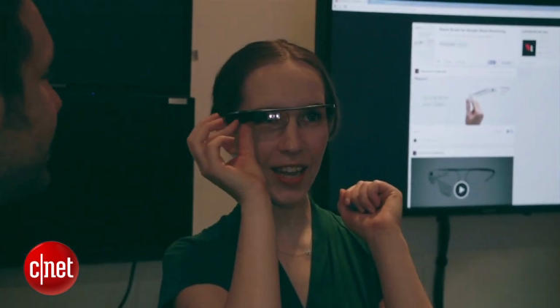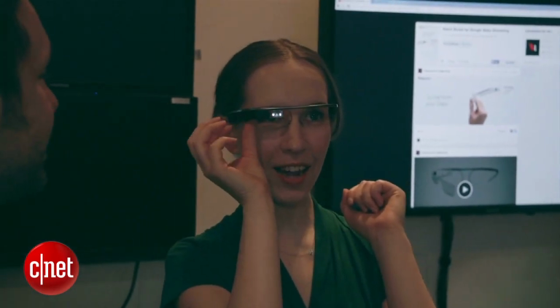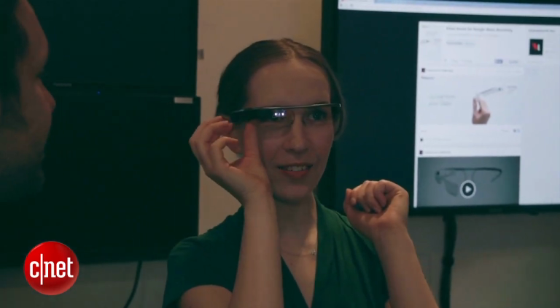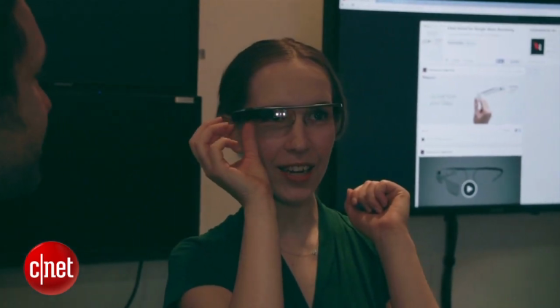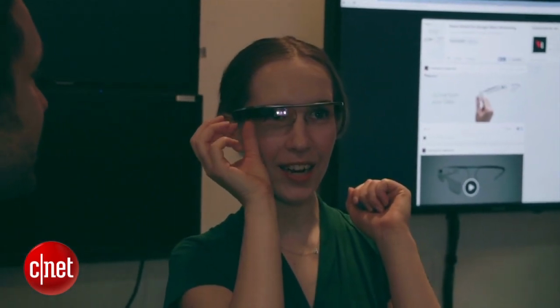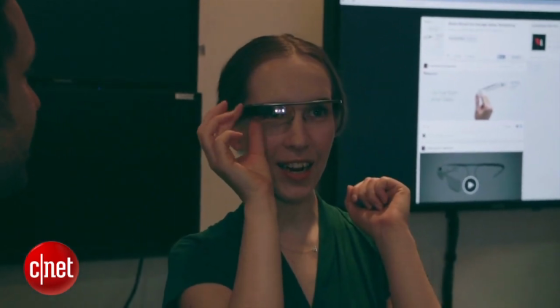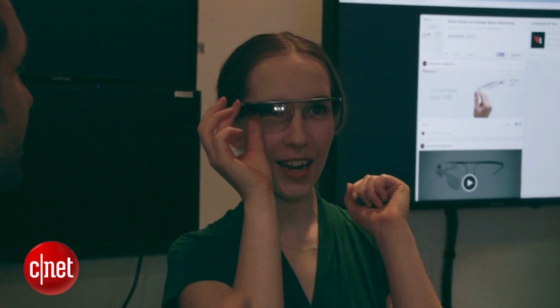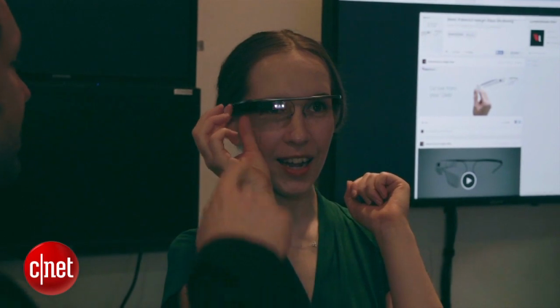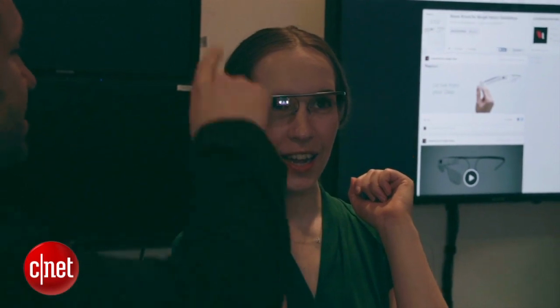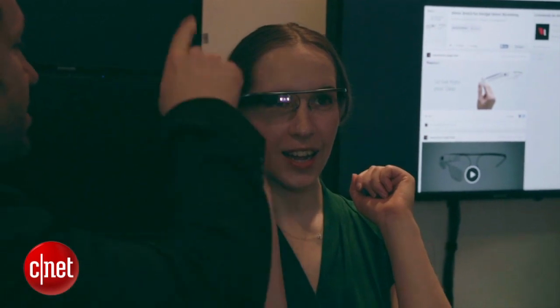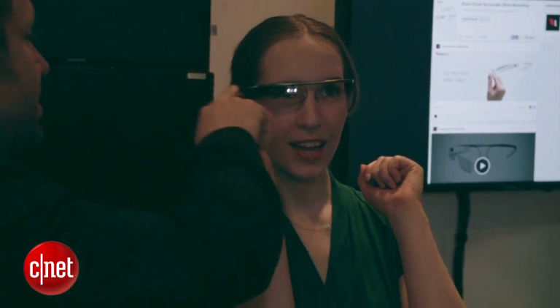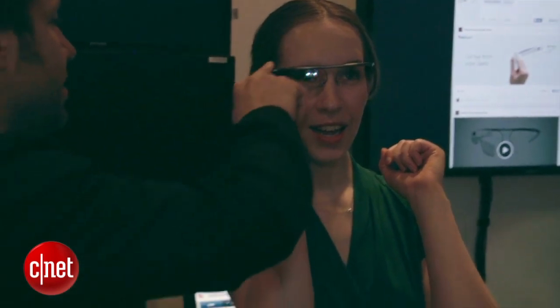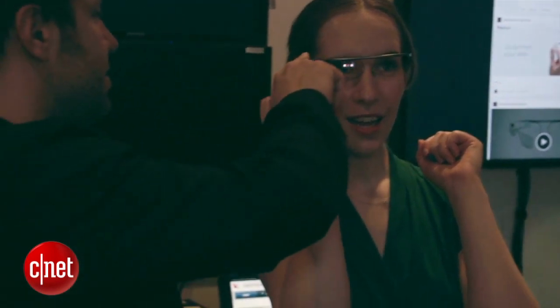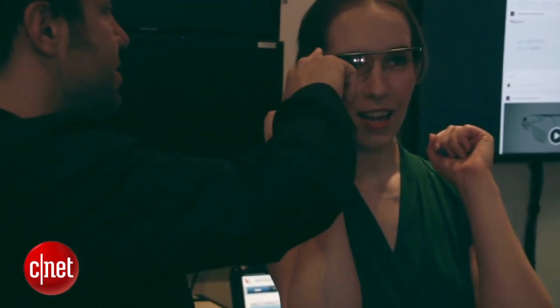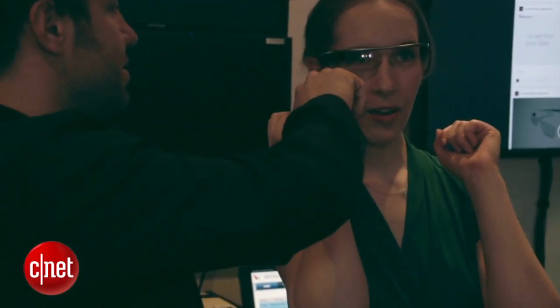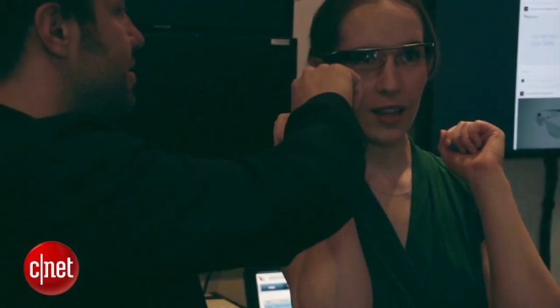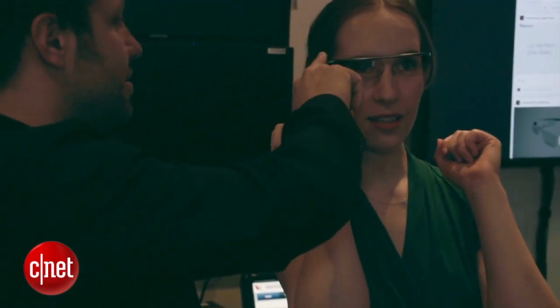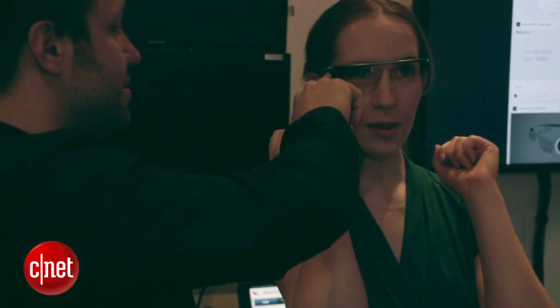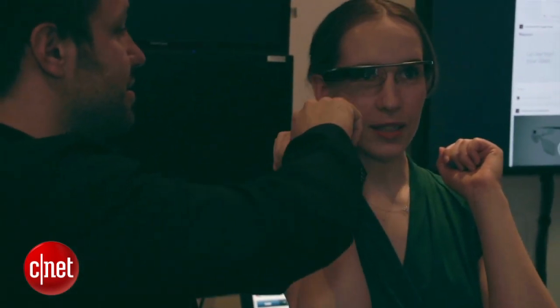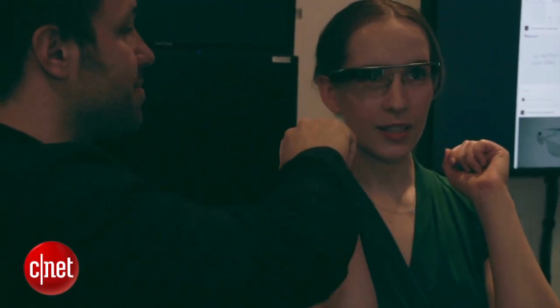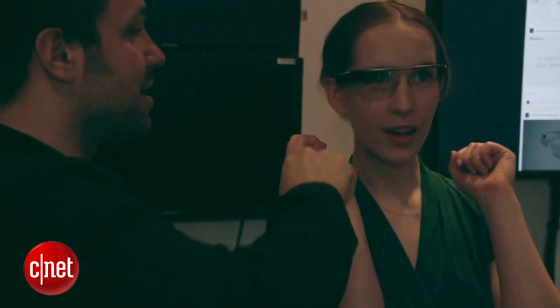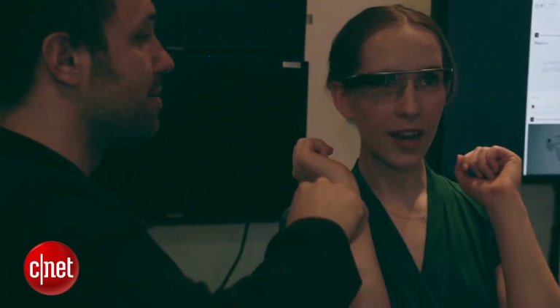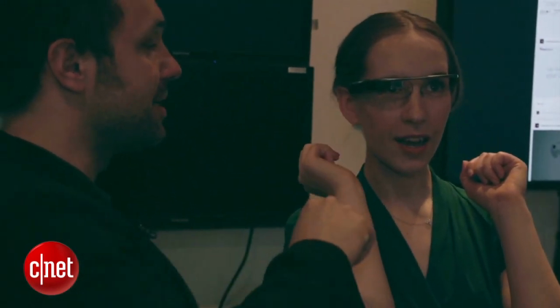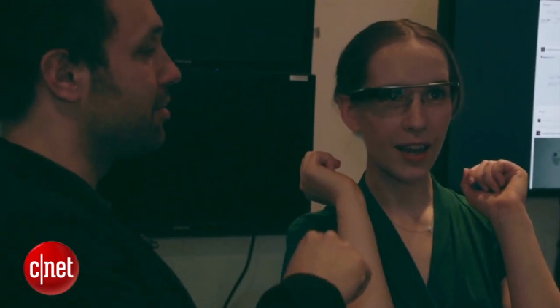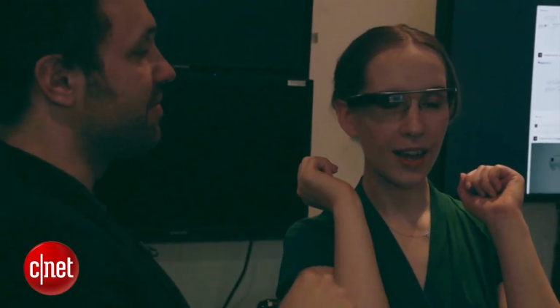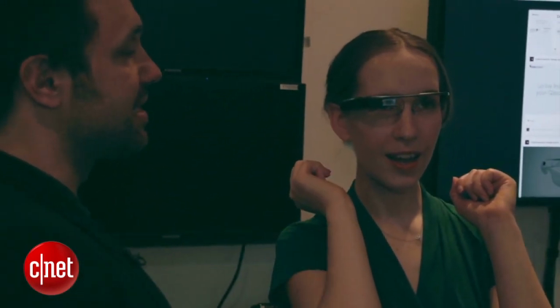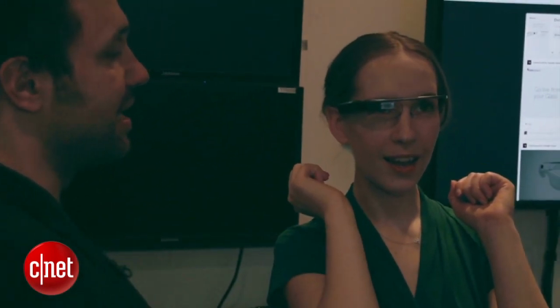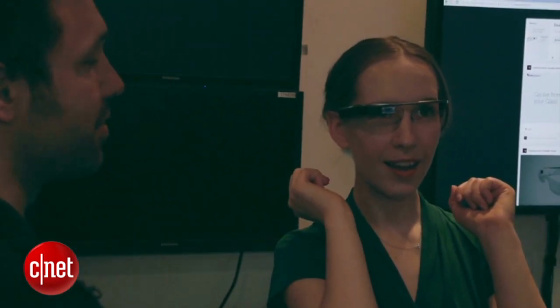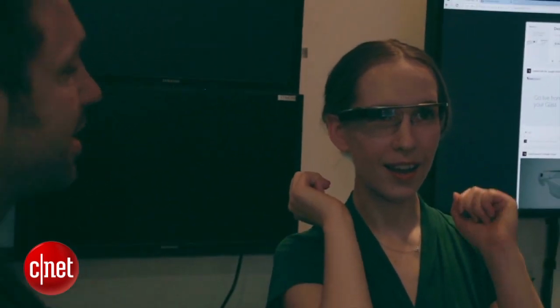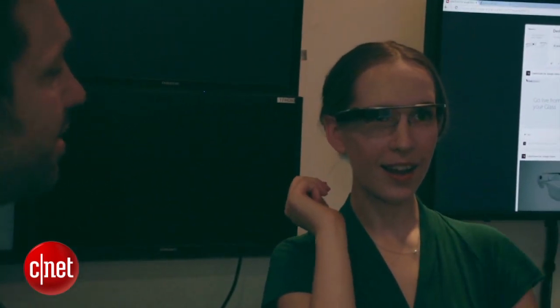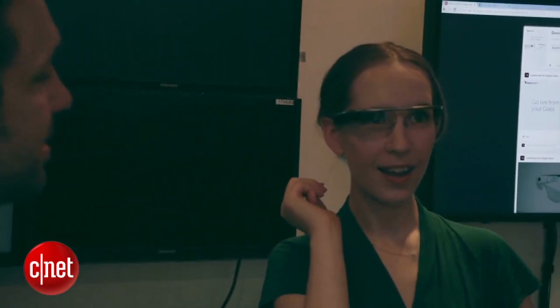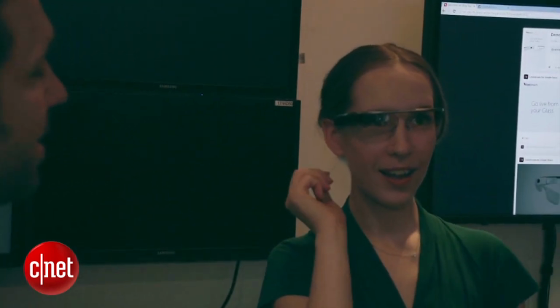So next time you see somebody wearing Glass, don't forget to smile. You might be on Candid Camera.